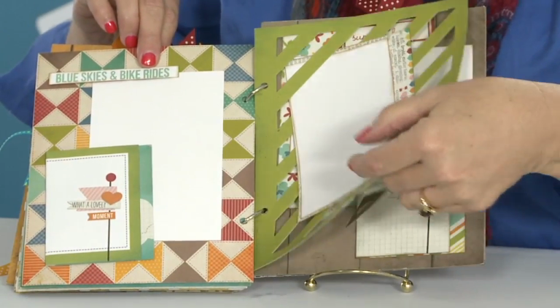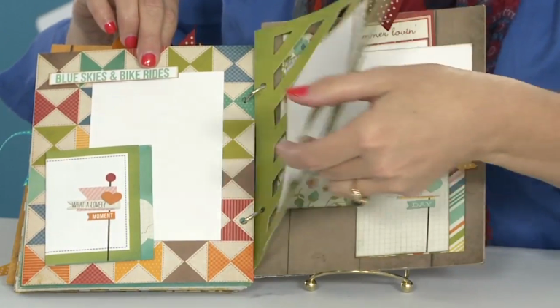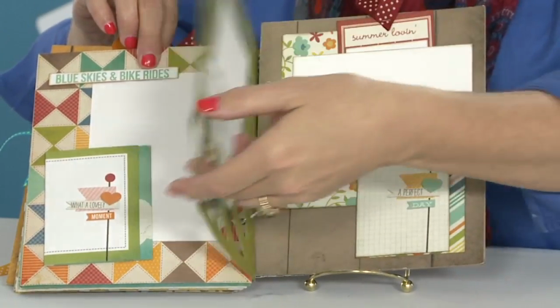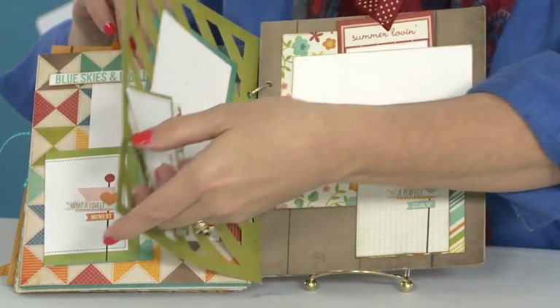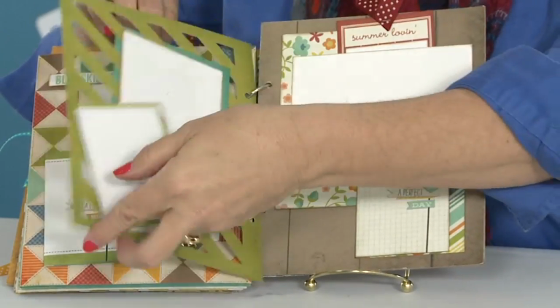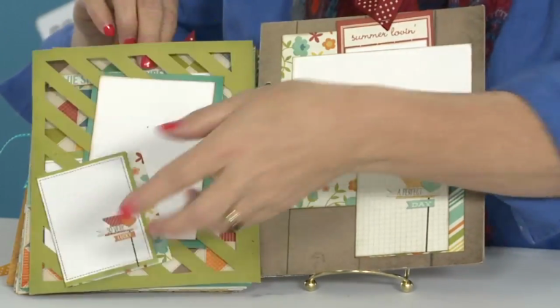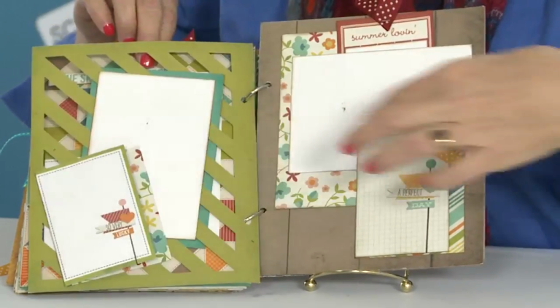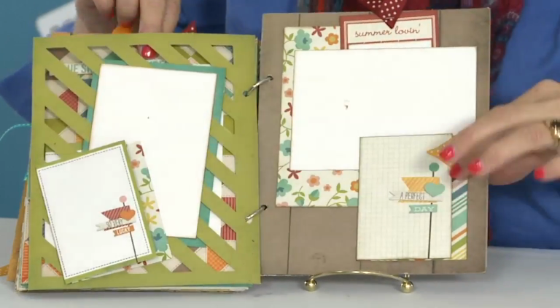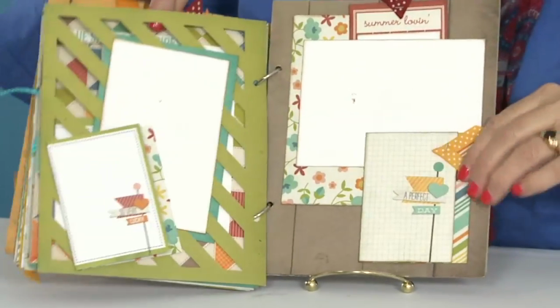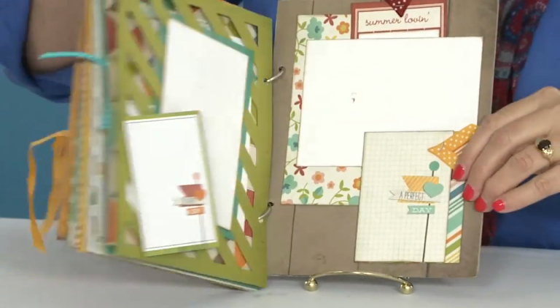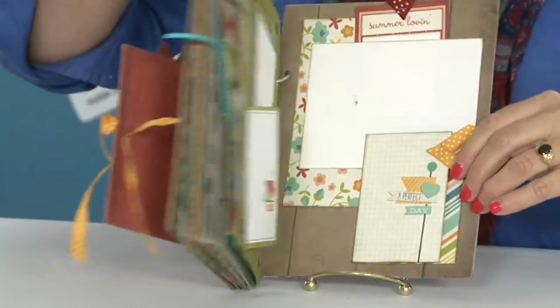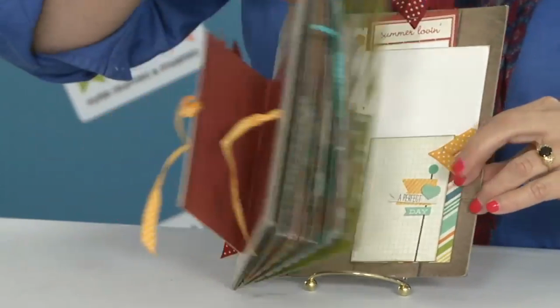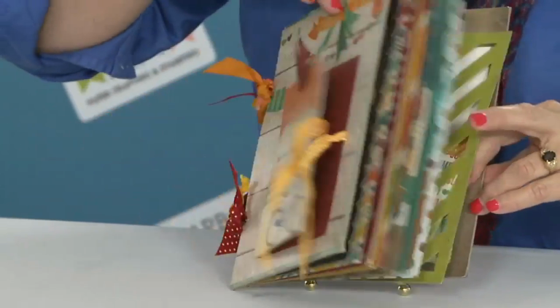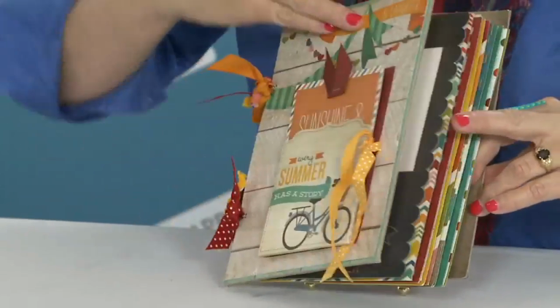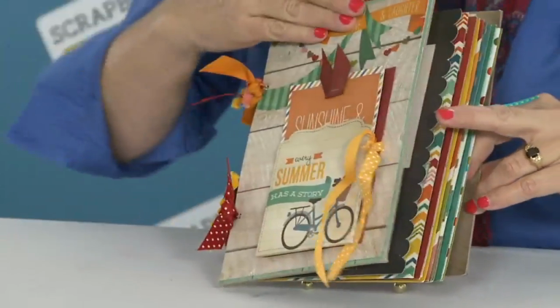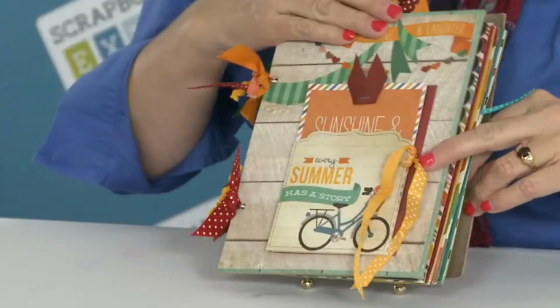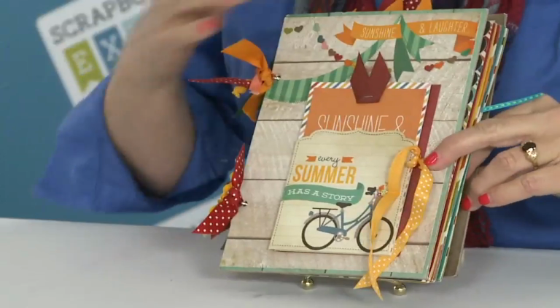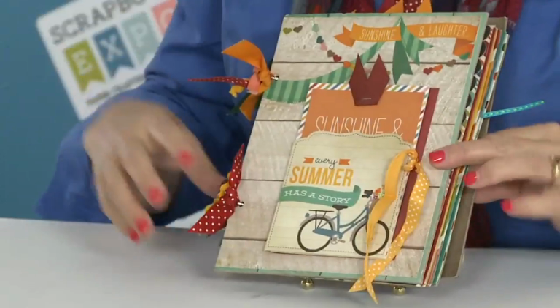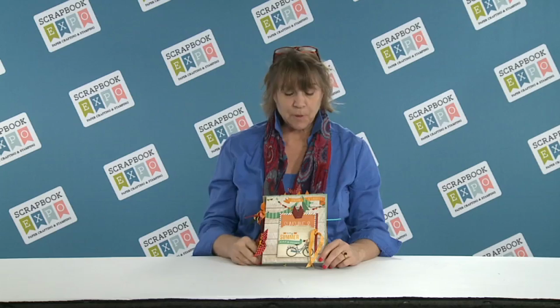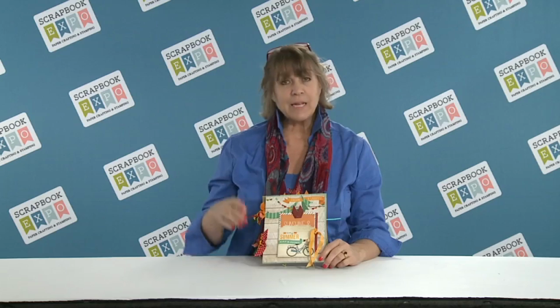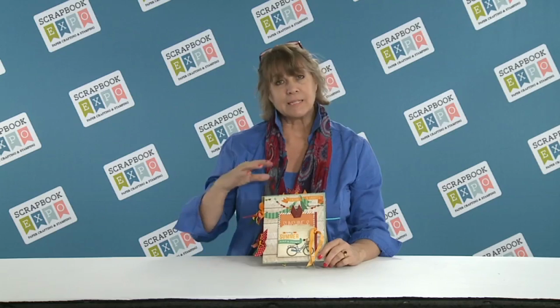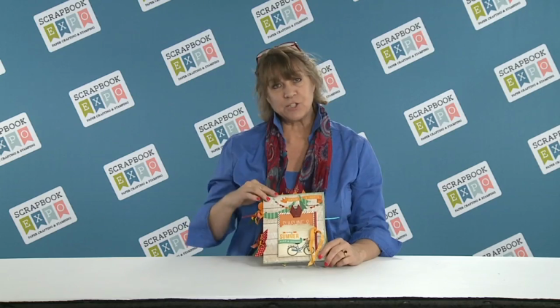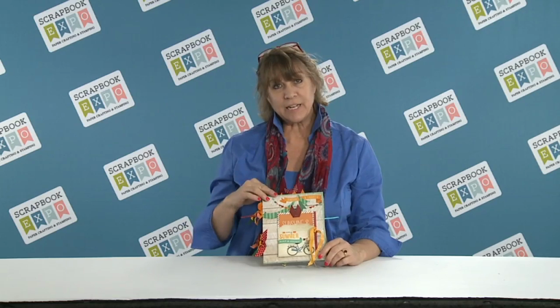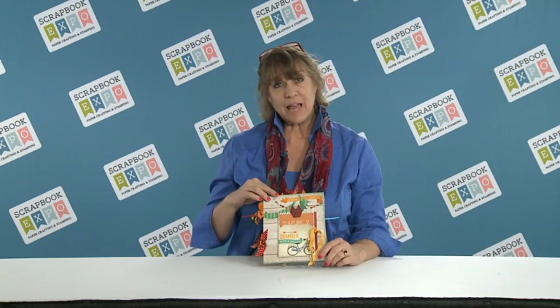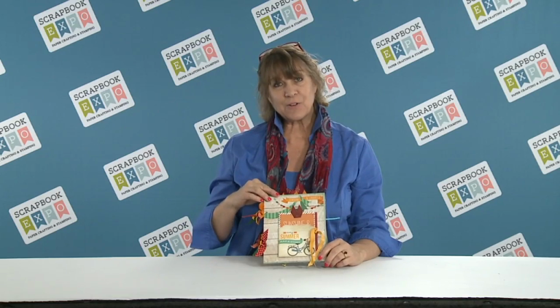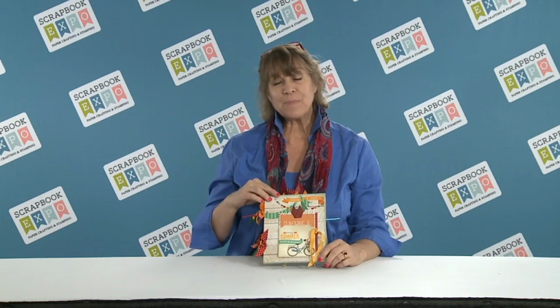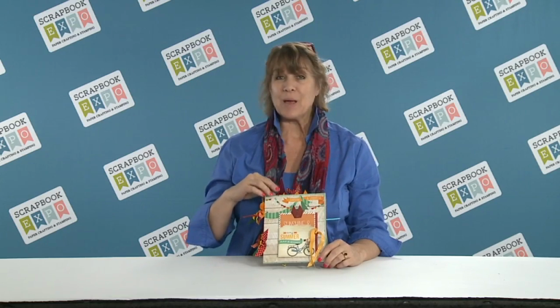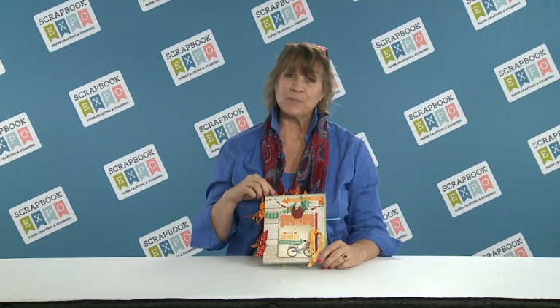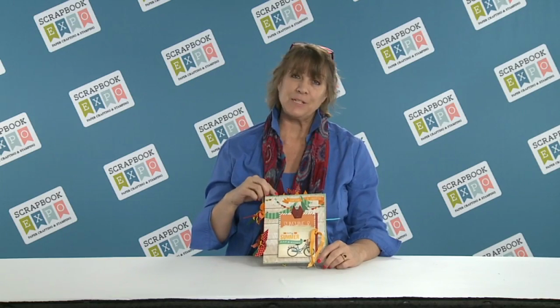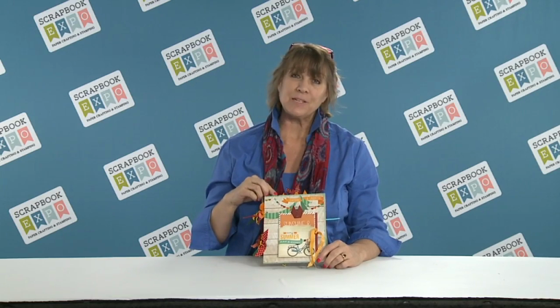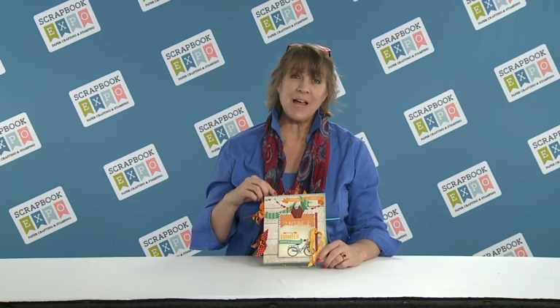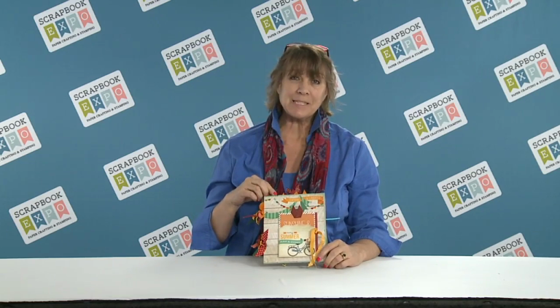Go online, sign up for this class at Scrapbook Expo — Sunshine and Laughter — and we'll see you at the class!